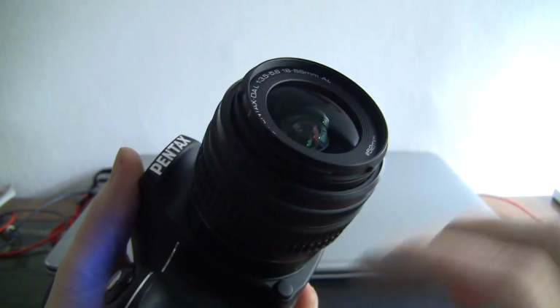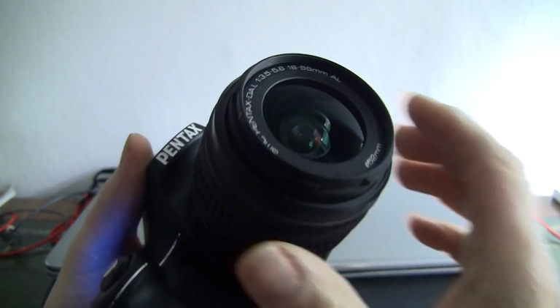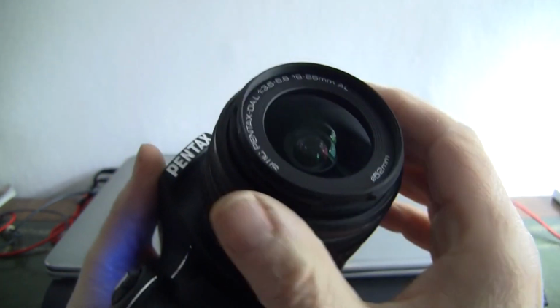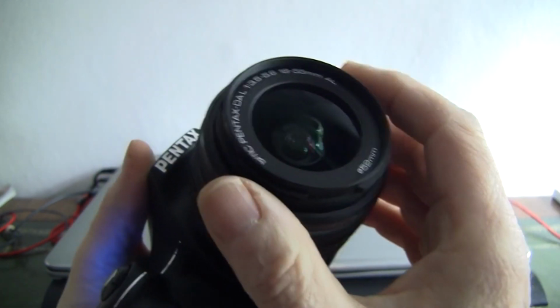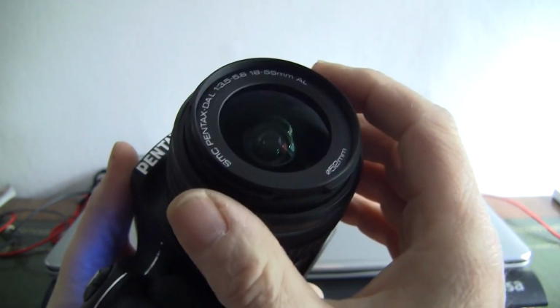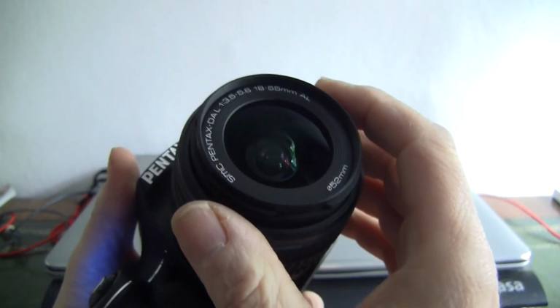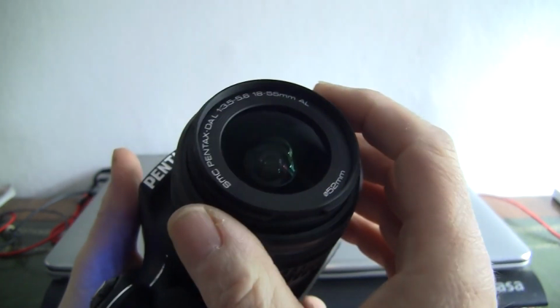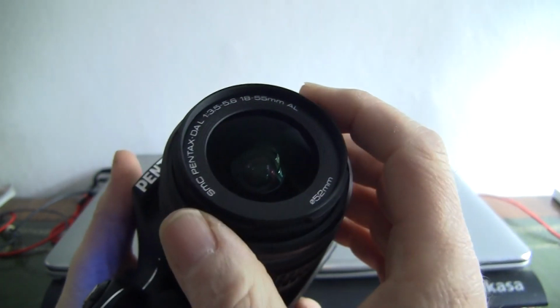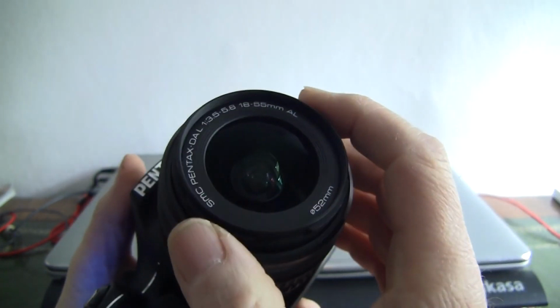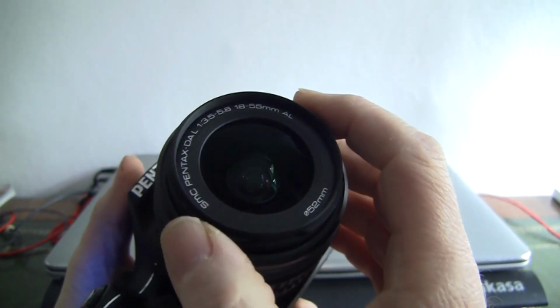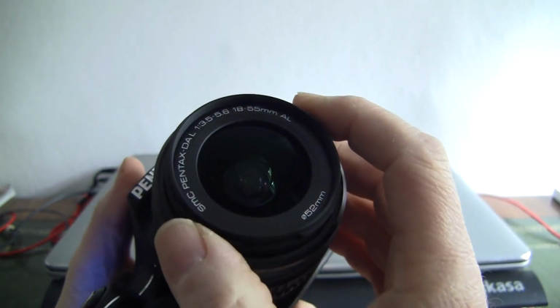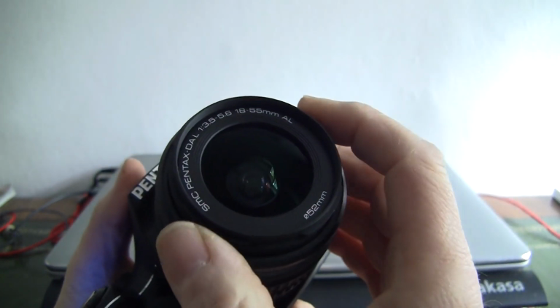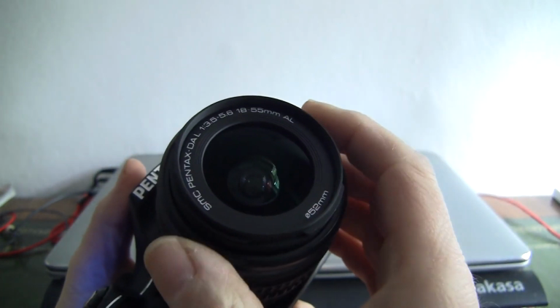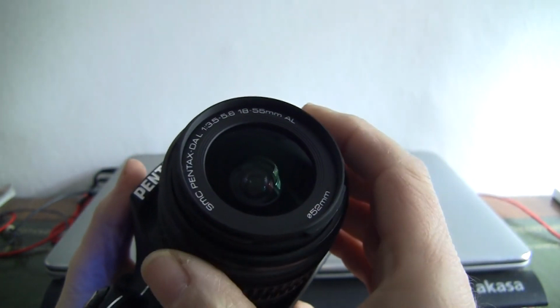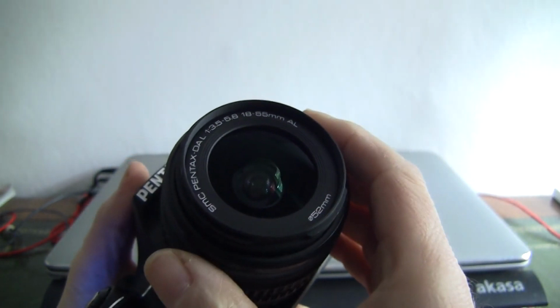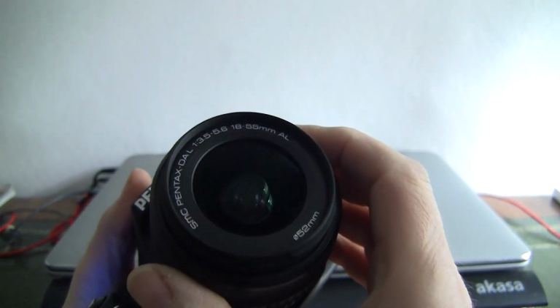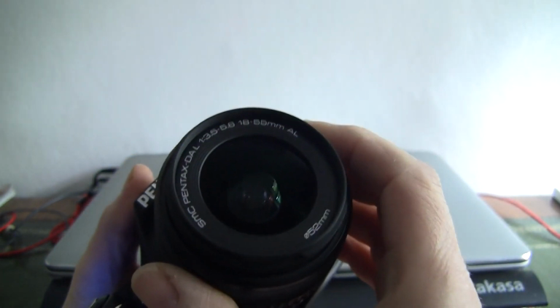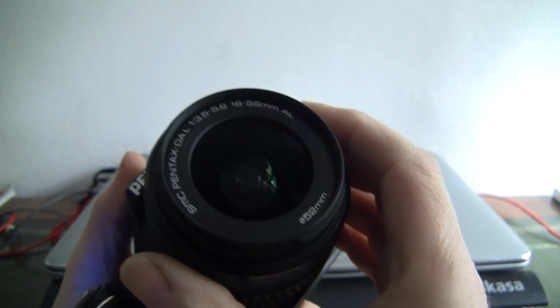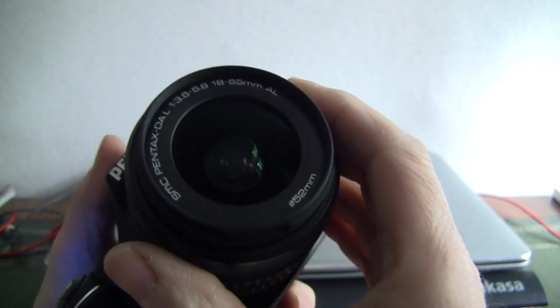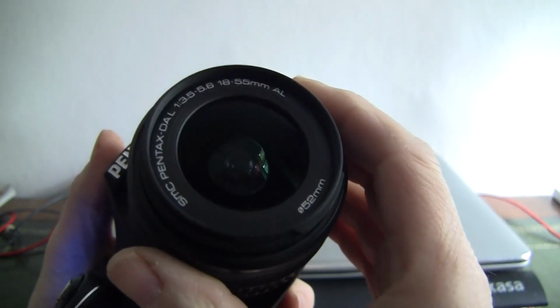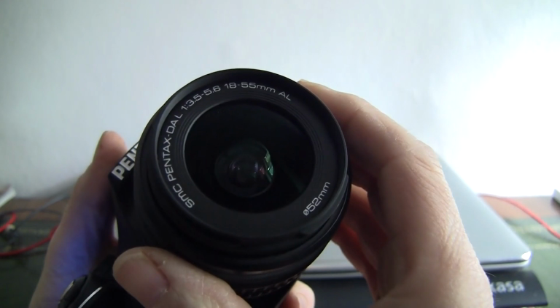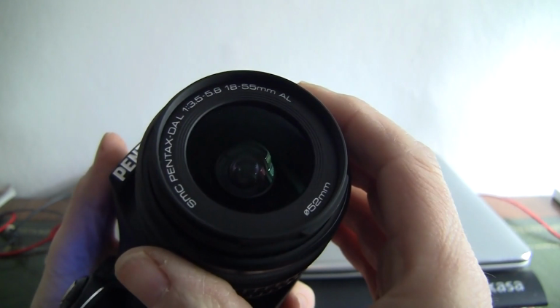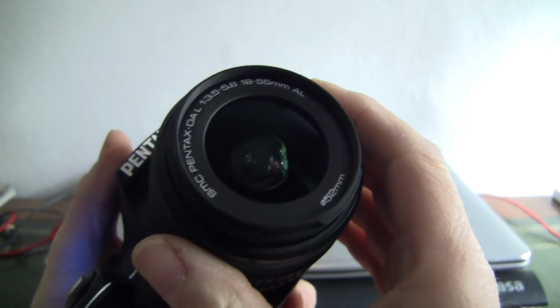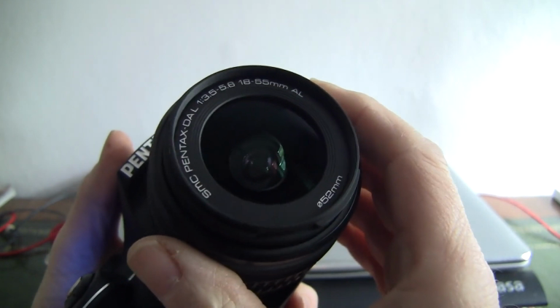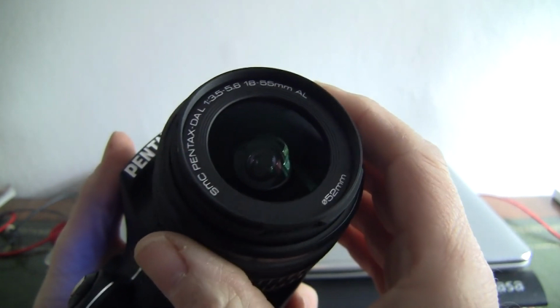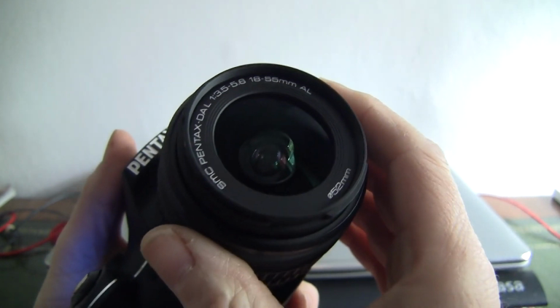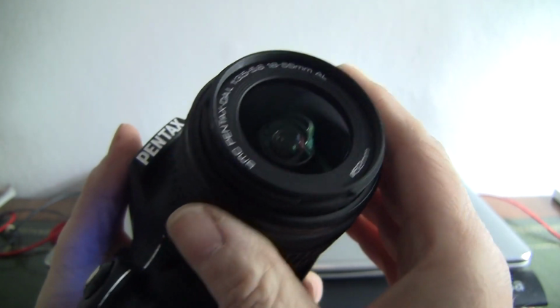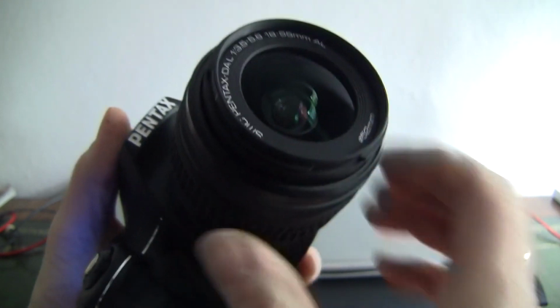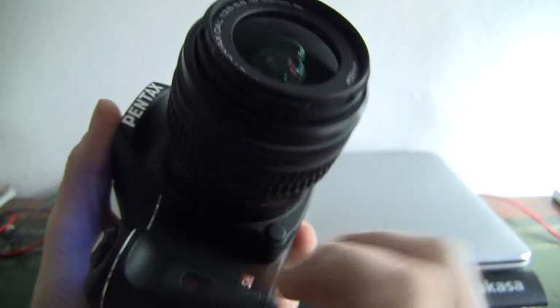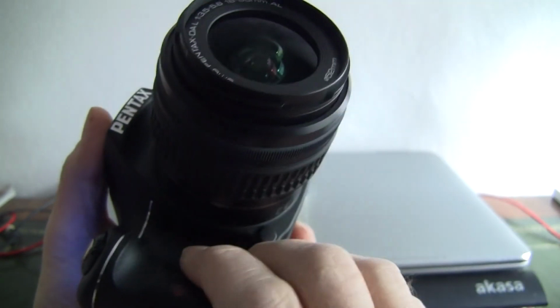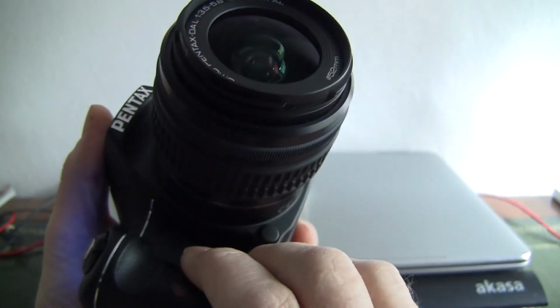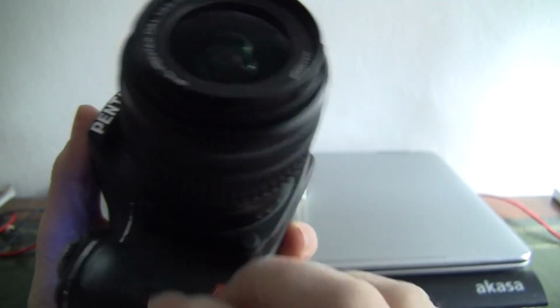You just saw the flash pop up there — the flash is all working. The glass is immaculate. The grip feels good too.